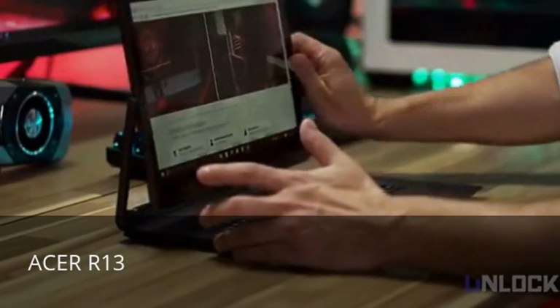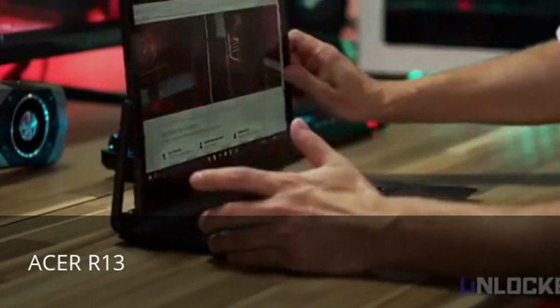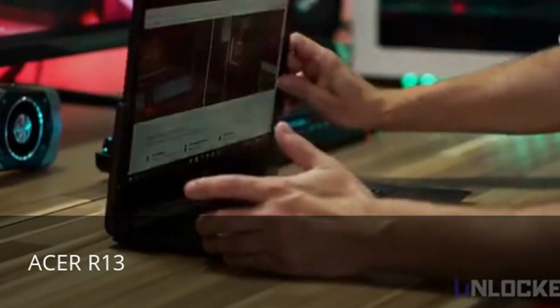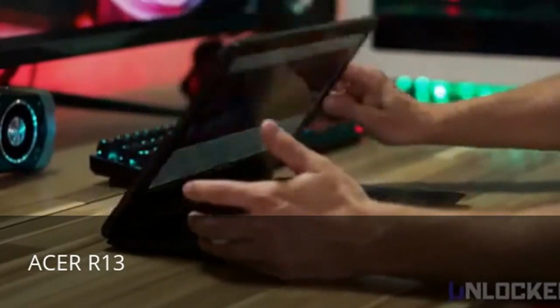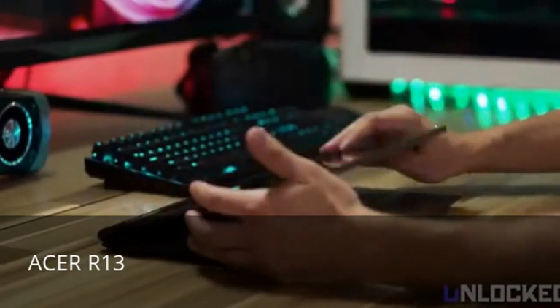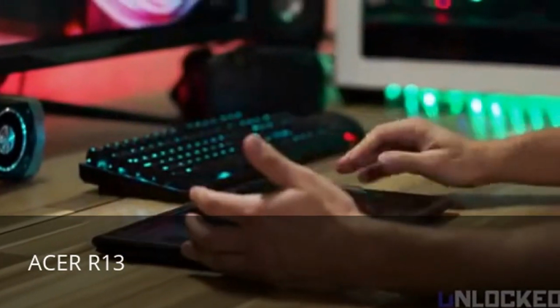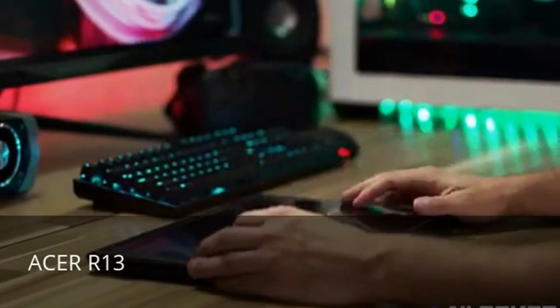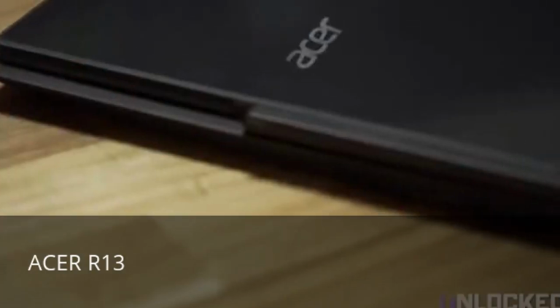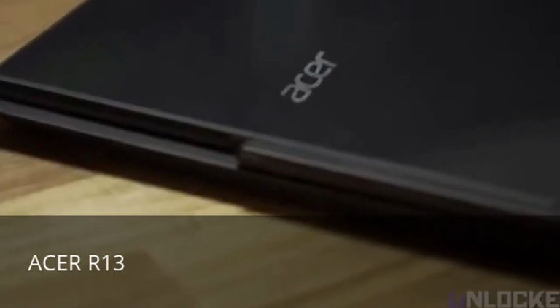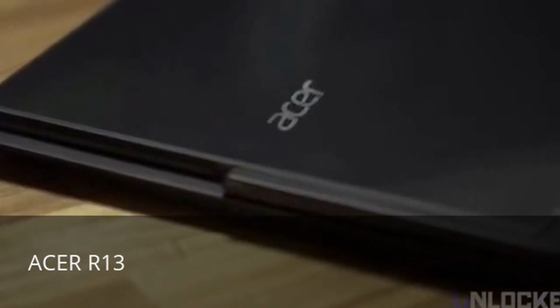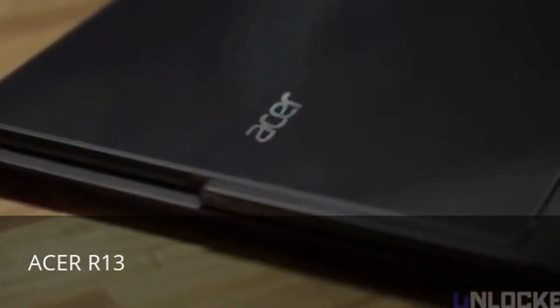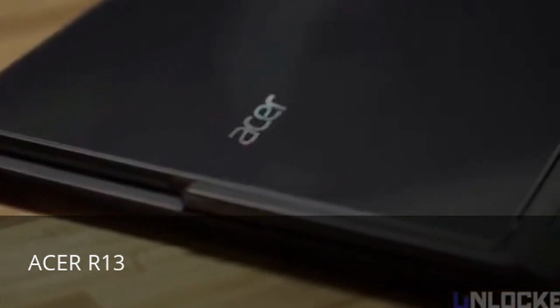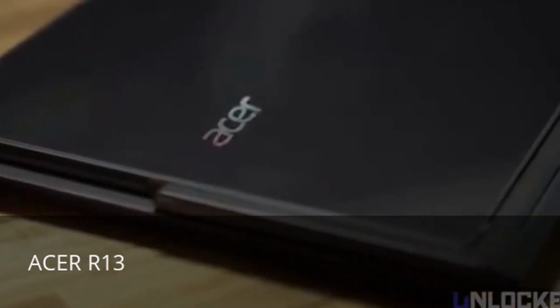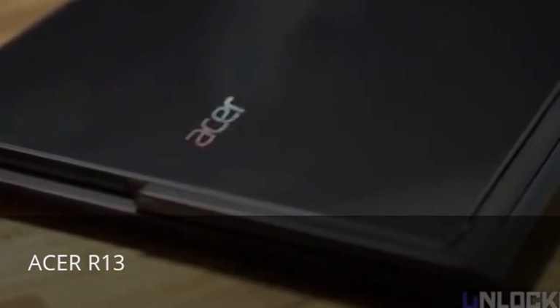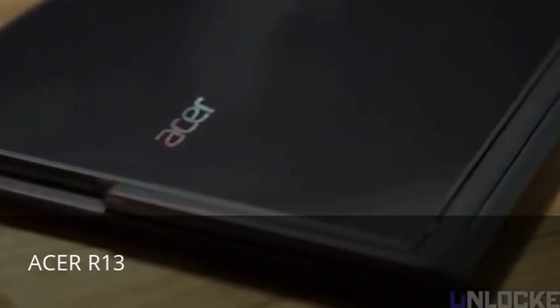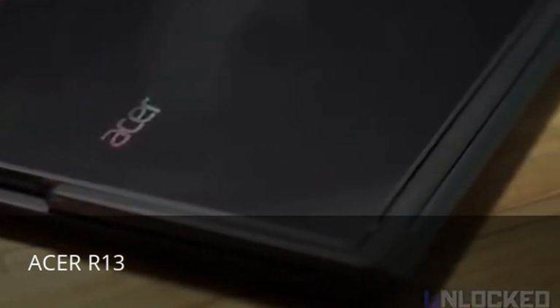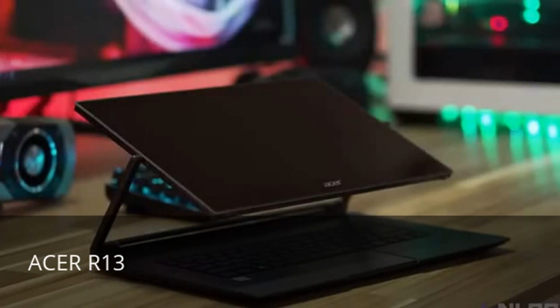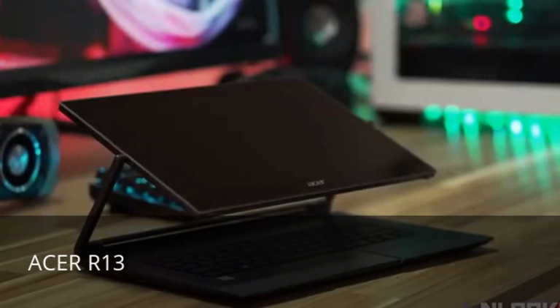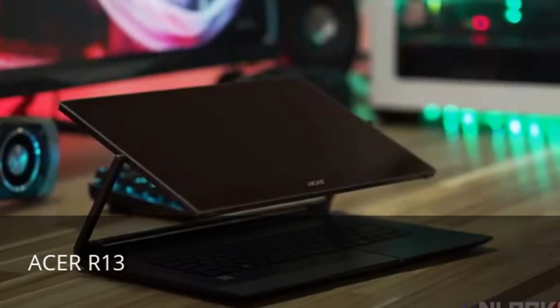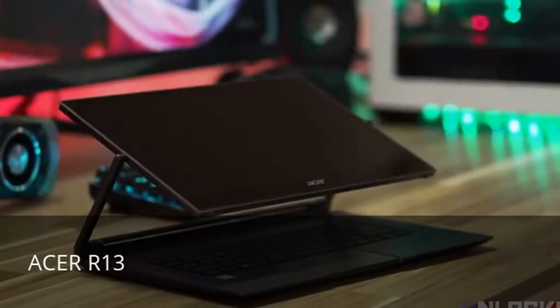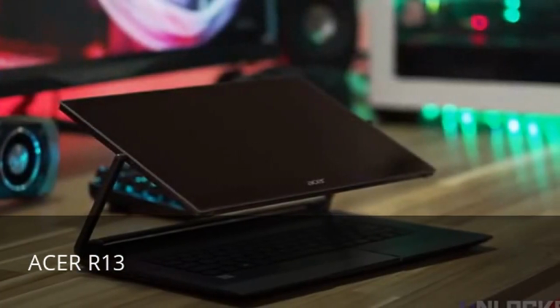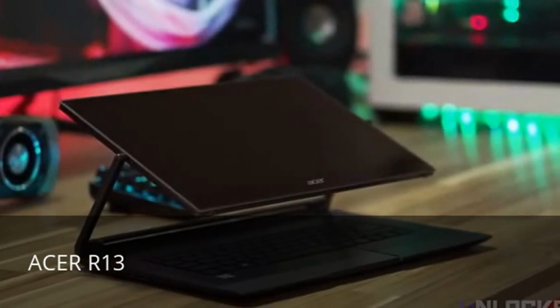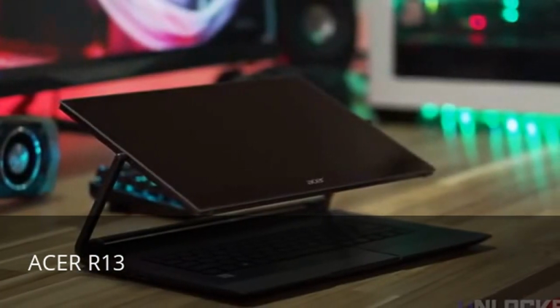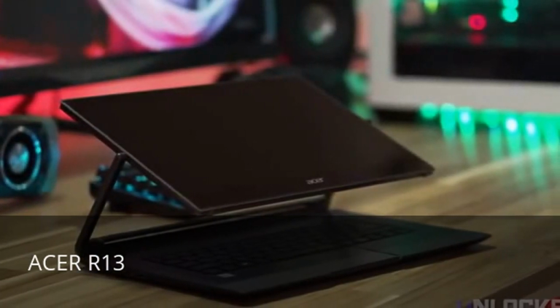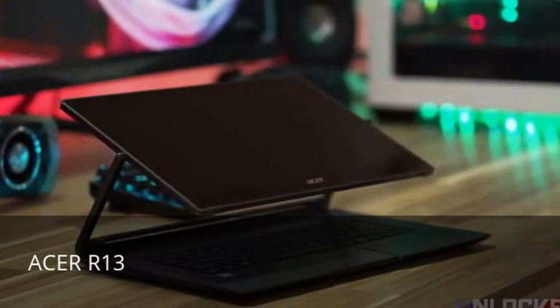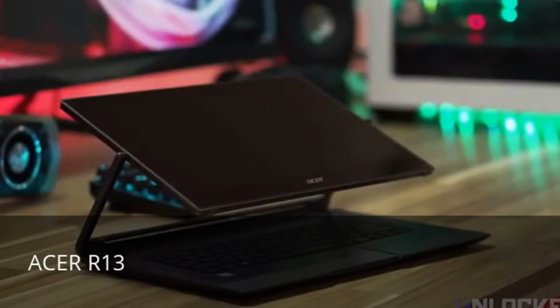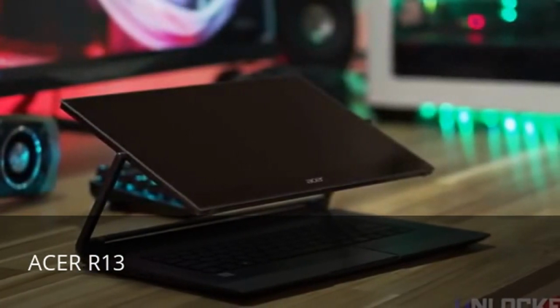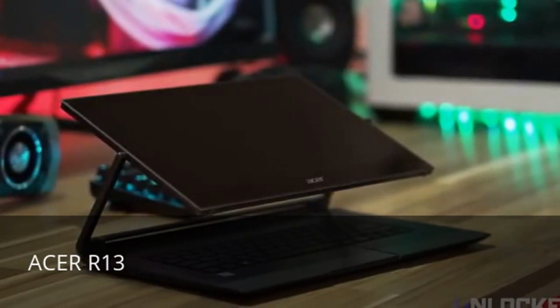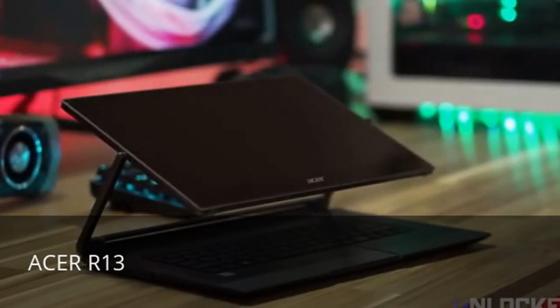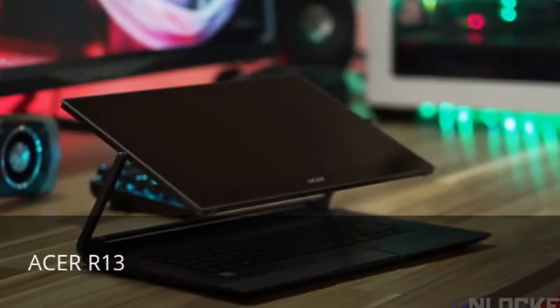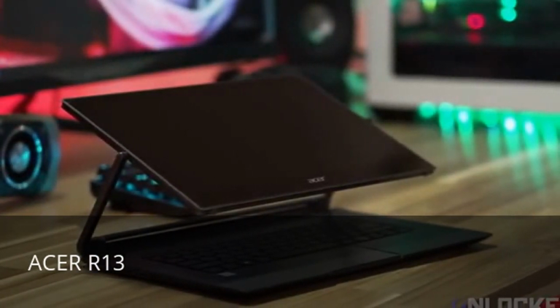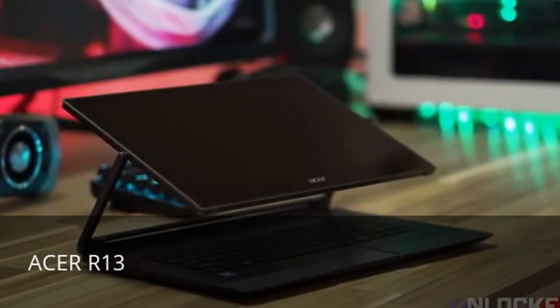As for the hinge, we were worried over time it would break. But after grinding on this thing for months, the Acer just laughed at us. It's super strong.